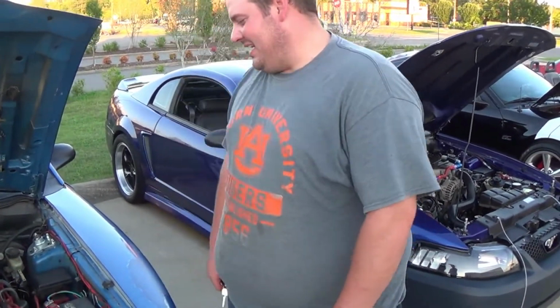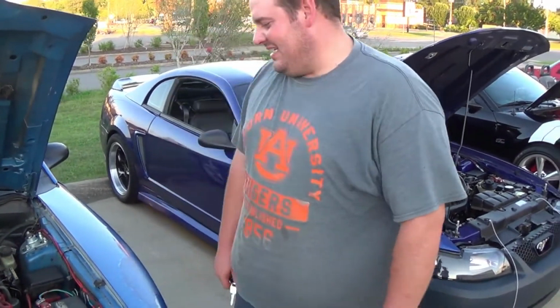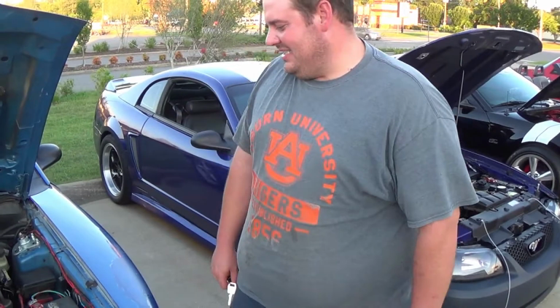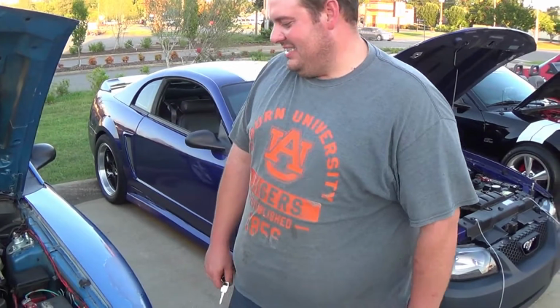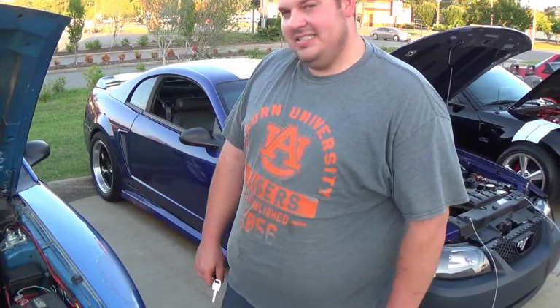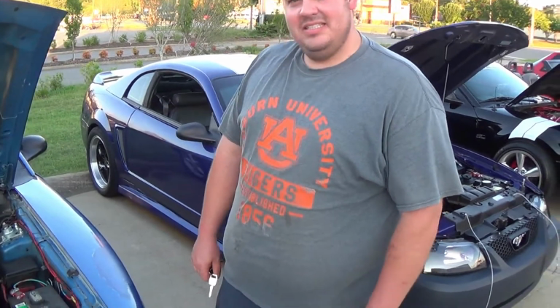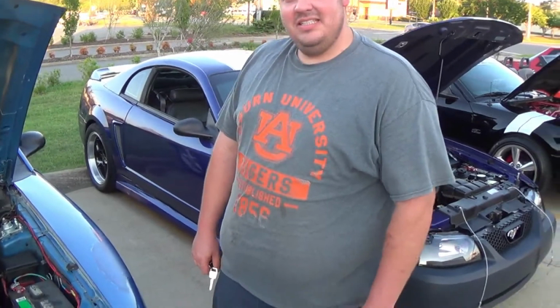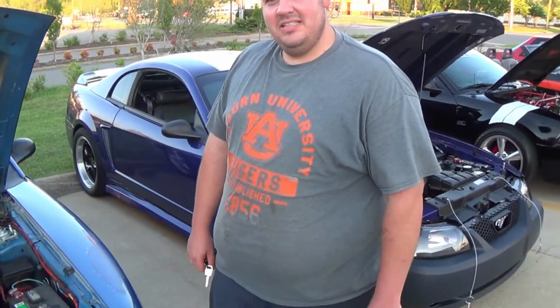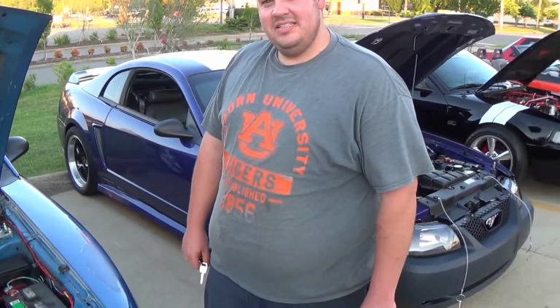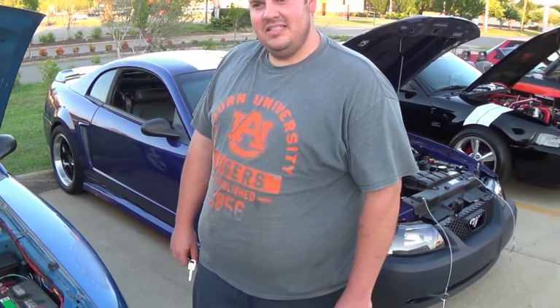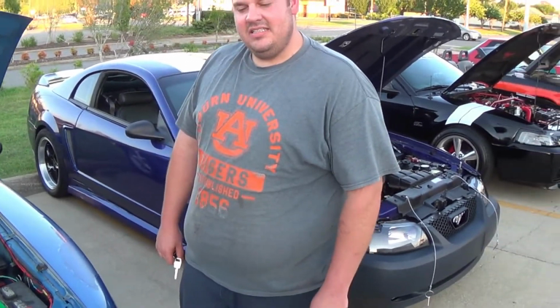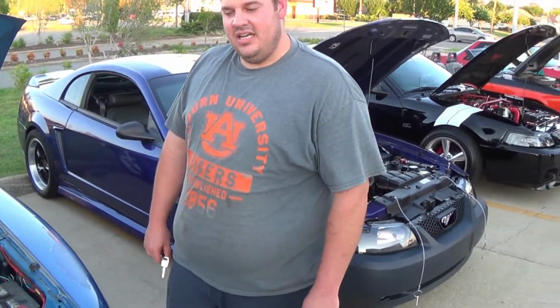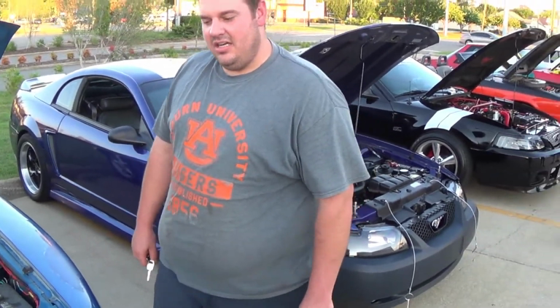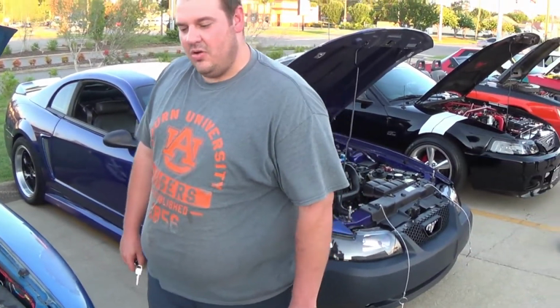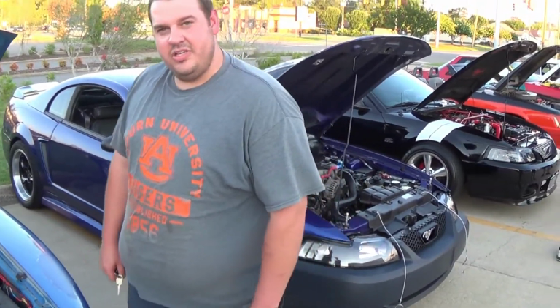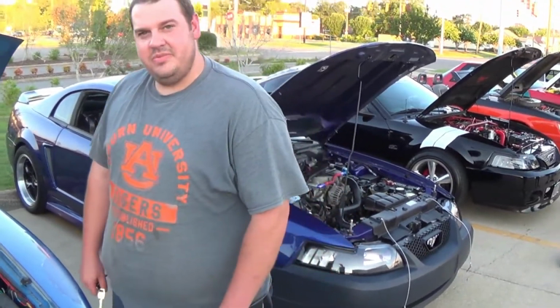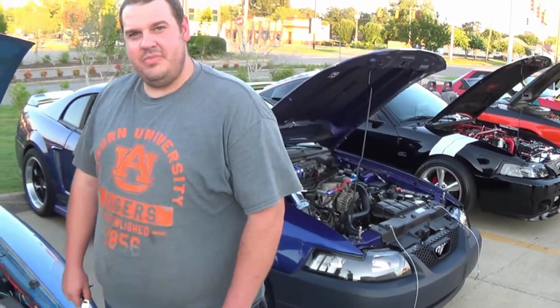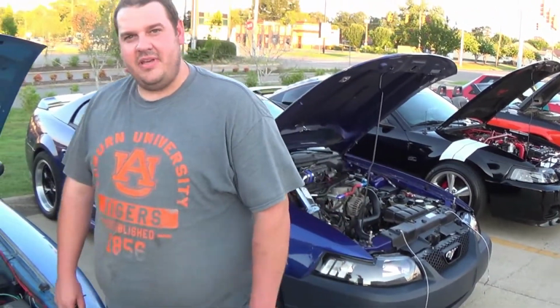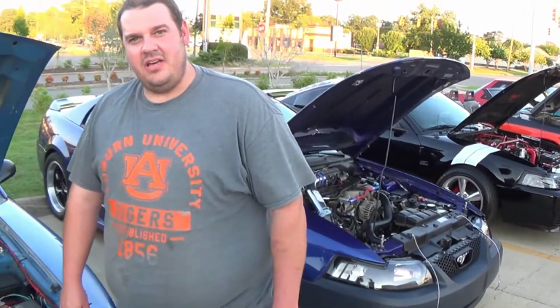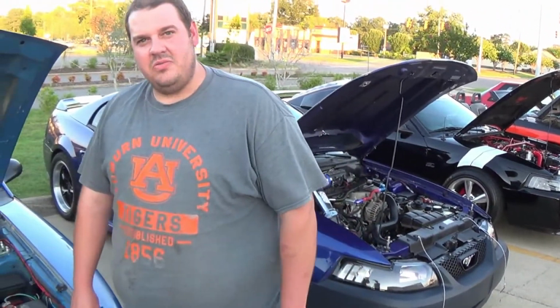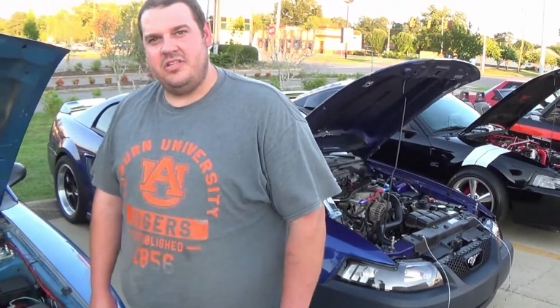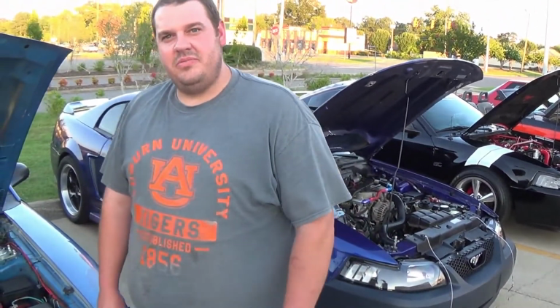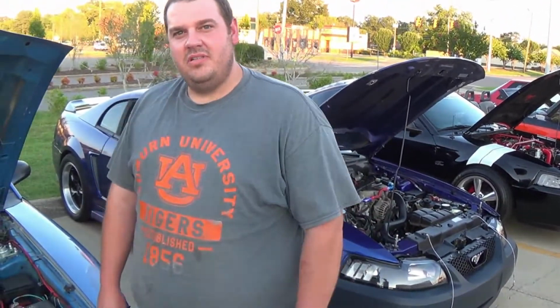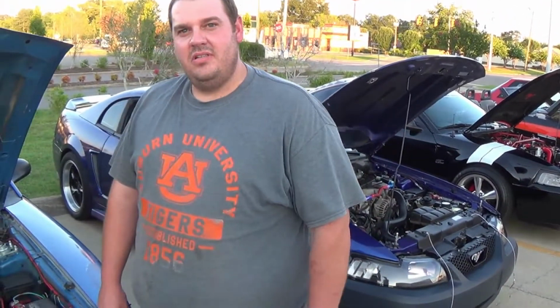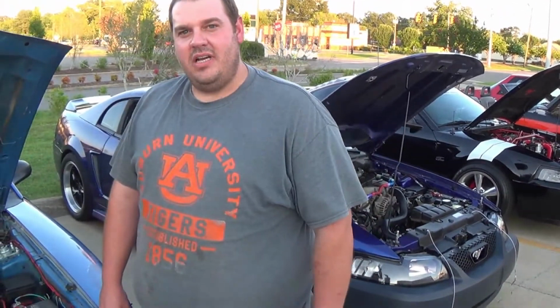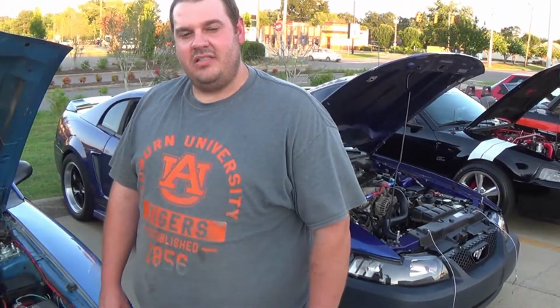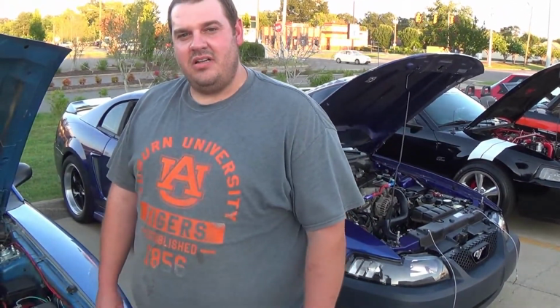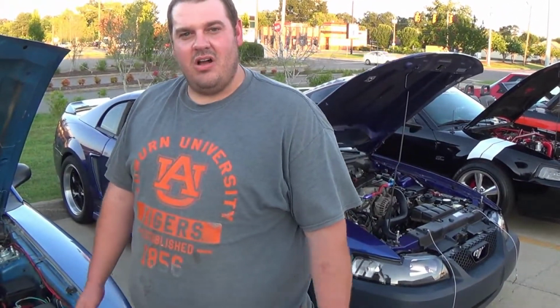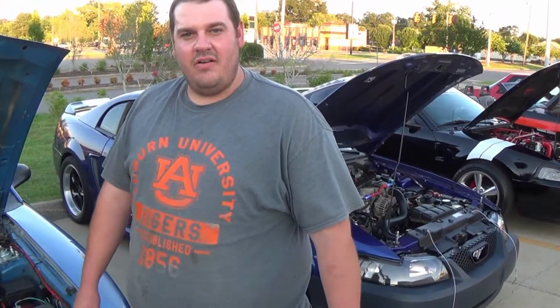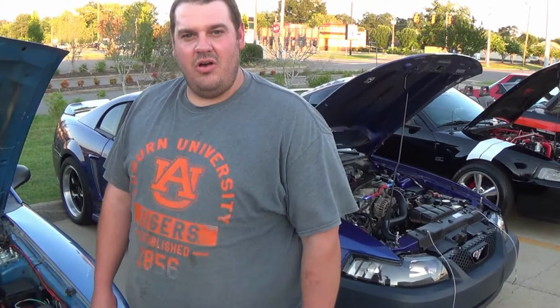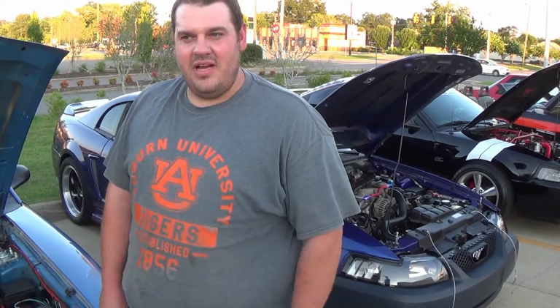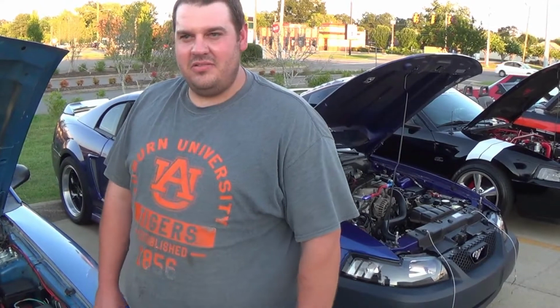What you got on your exhaust? It's long tubes — BBK long tubes. And a set of knockoff Flowmasters.